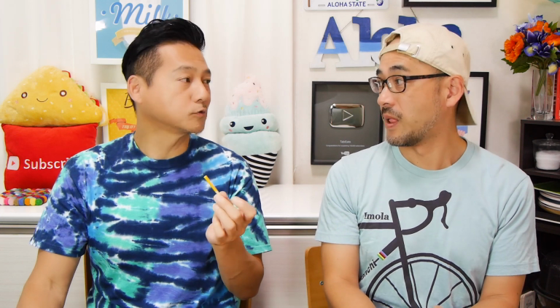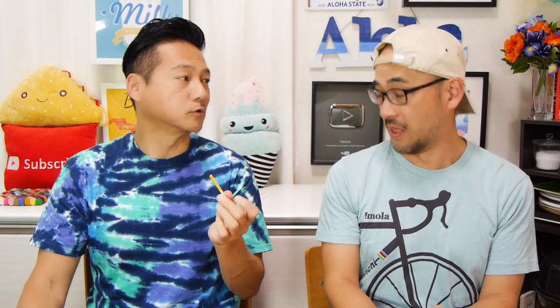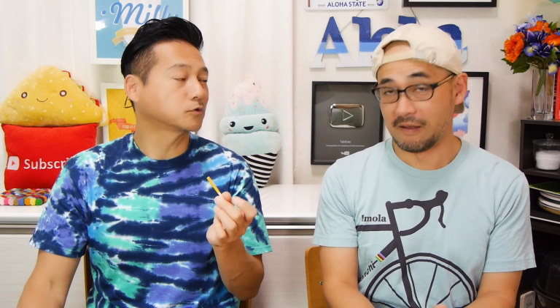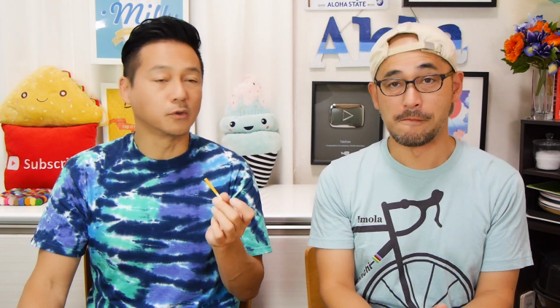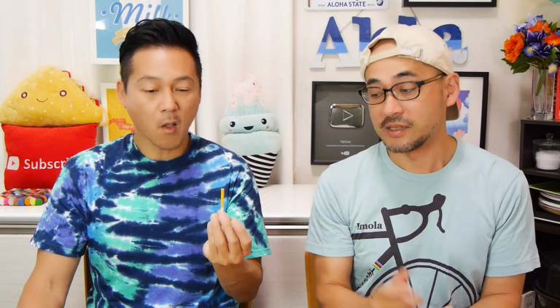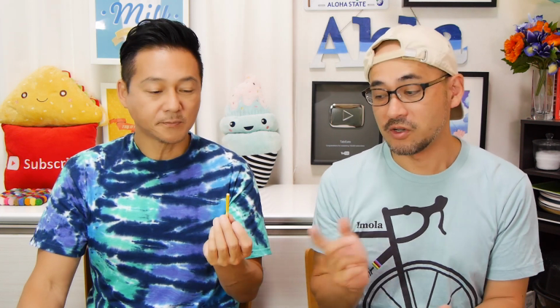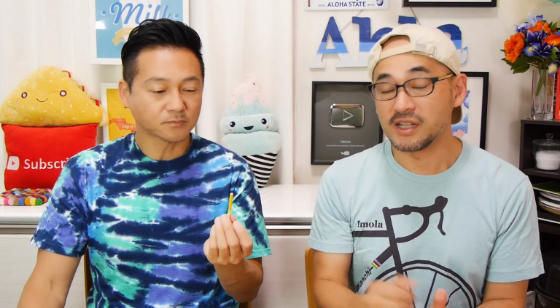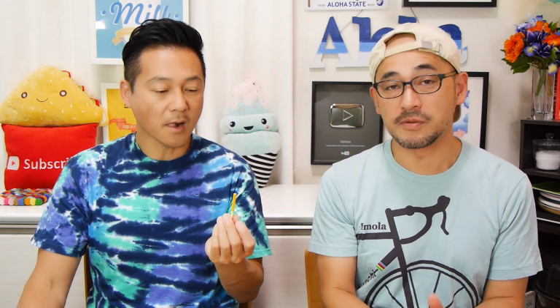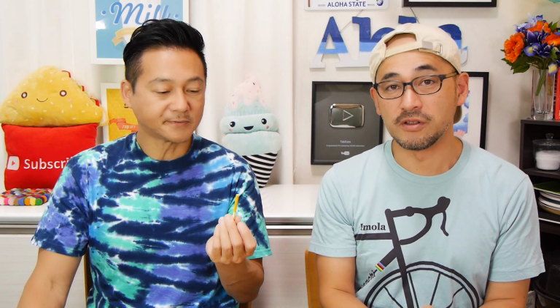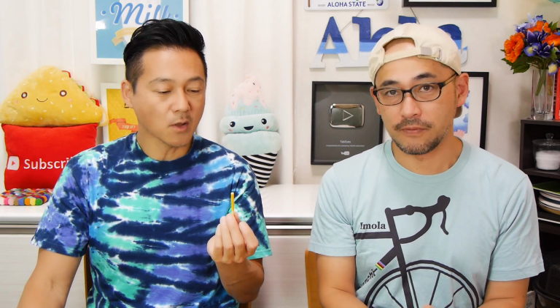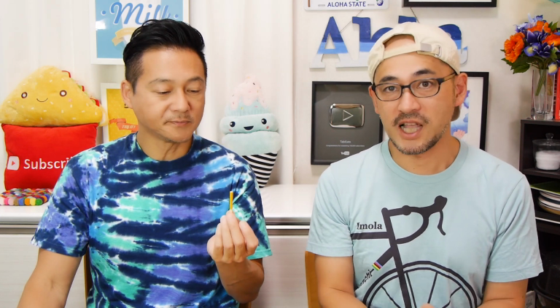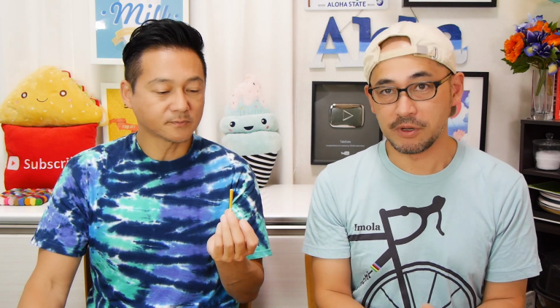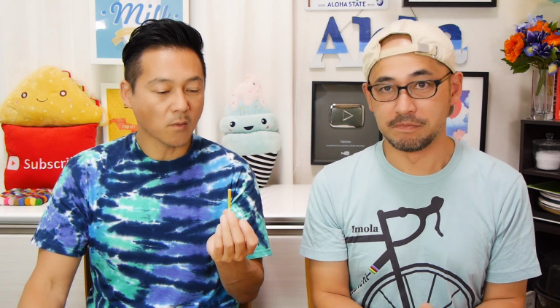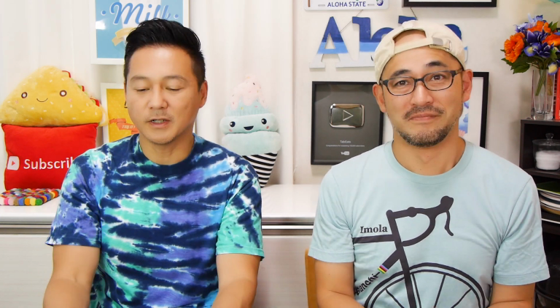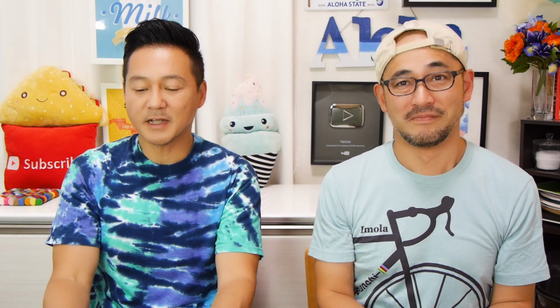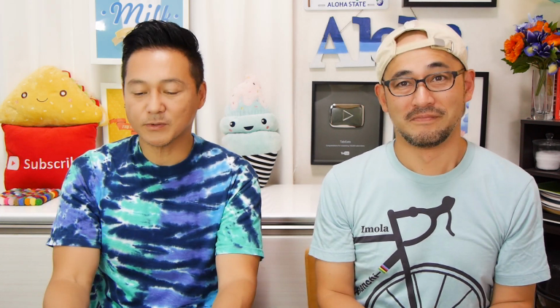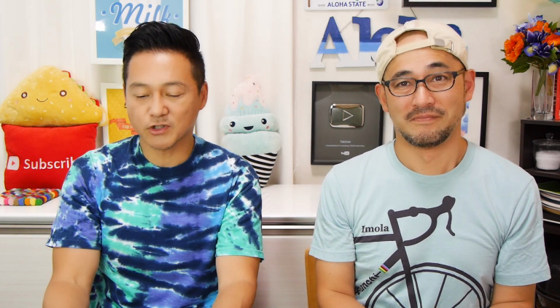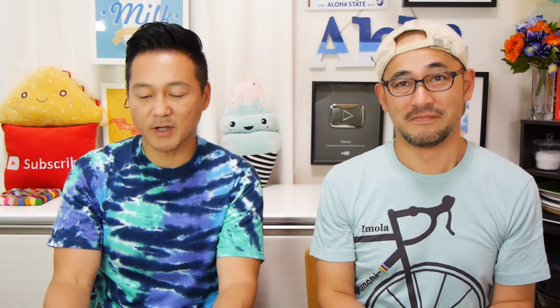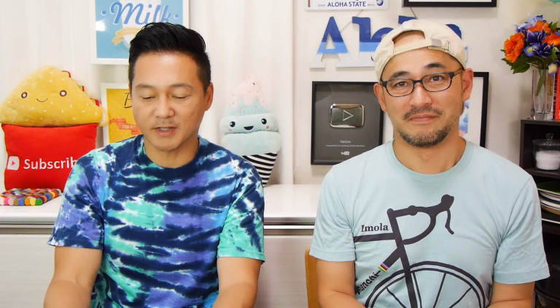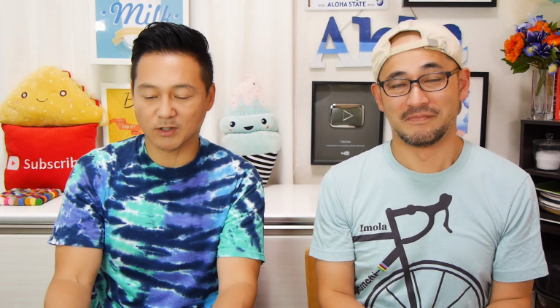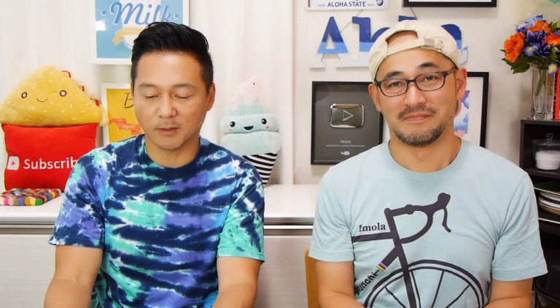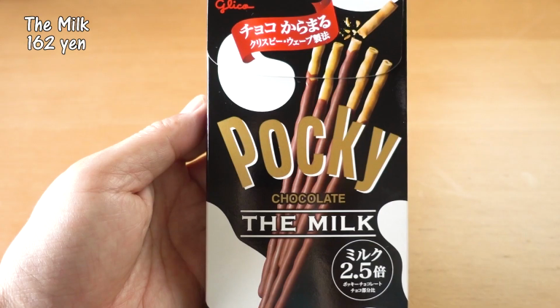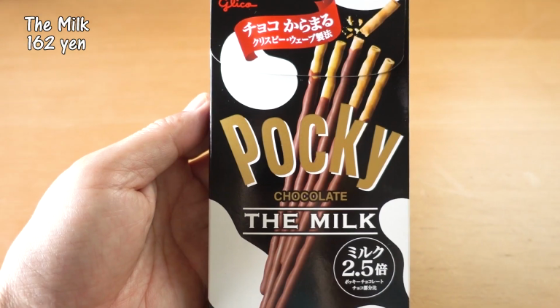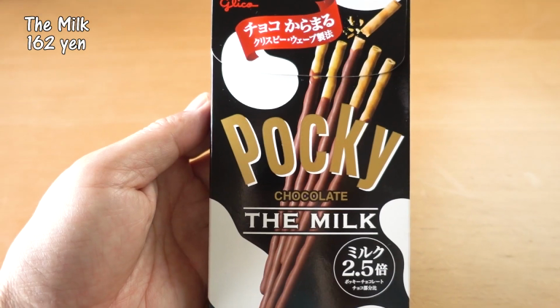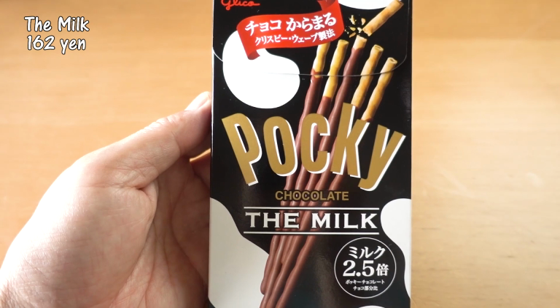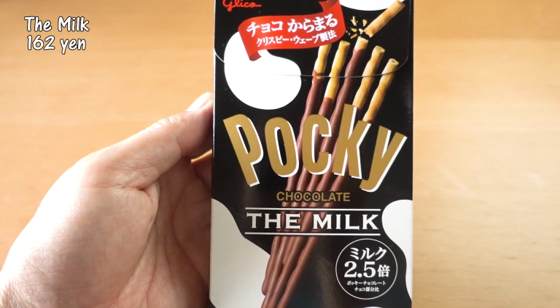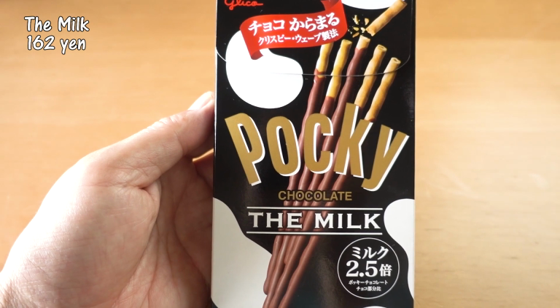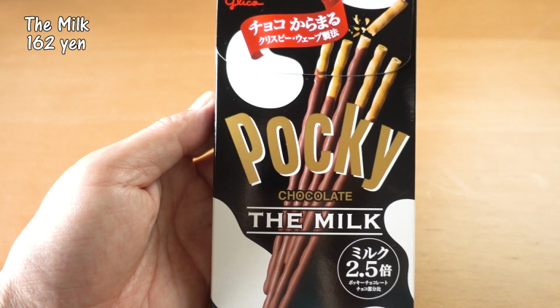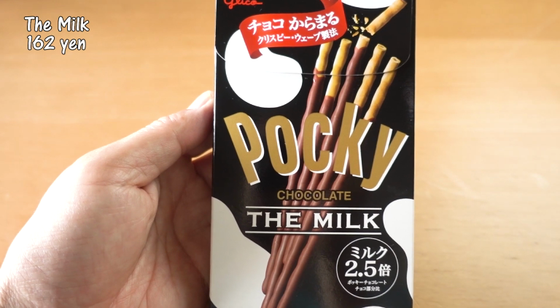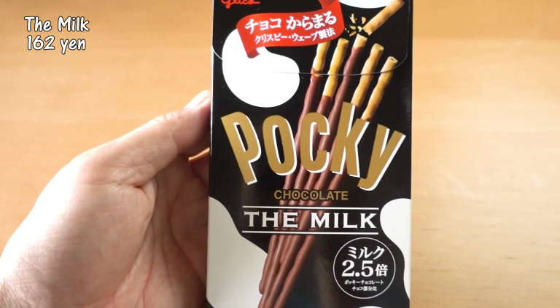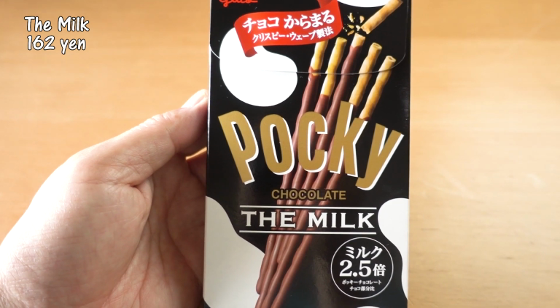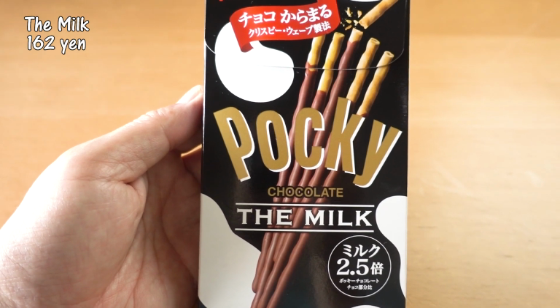True, true! So it's good for summer. Next I'm going to try is called Pocky Chocolate, The Milk.